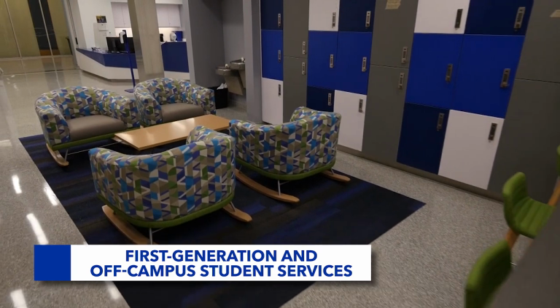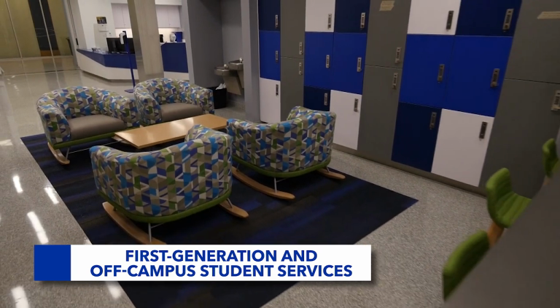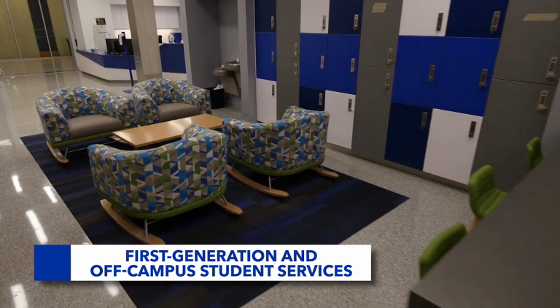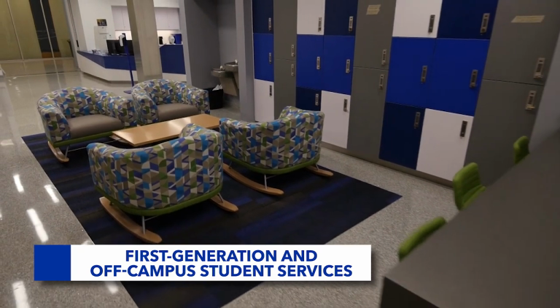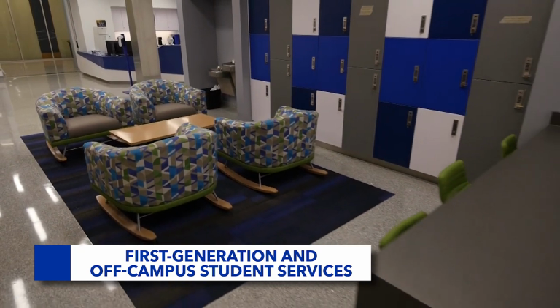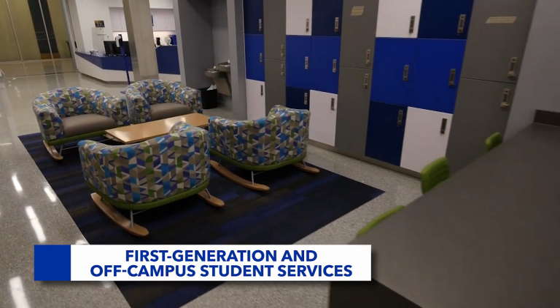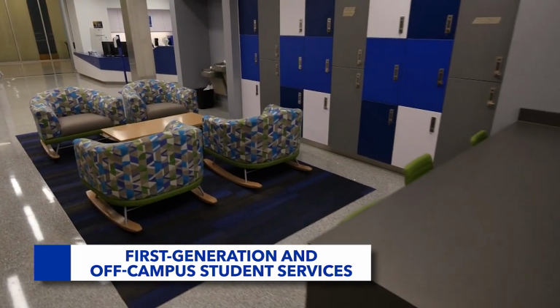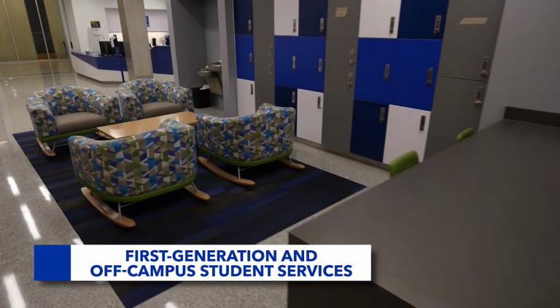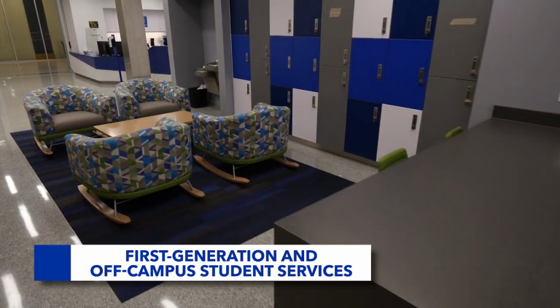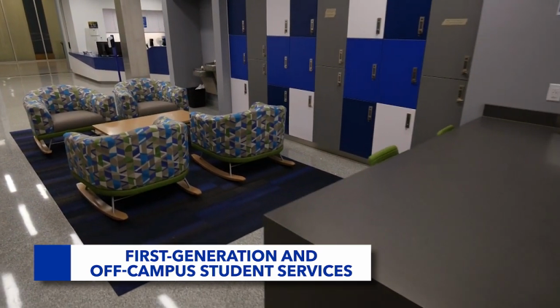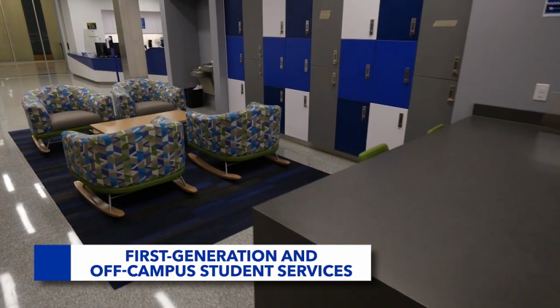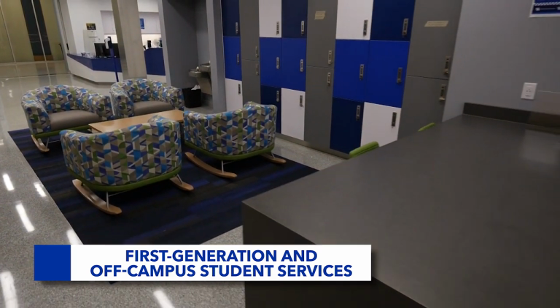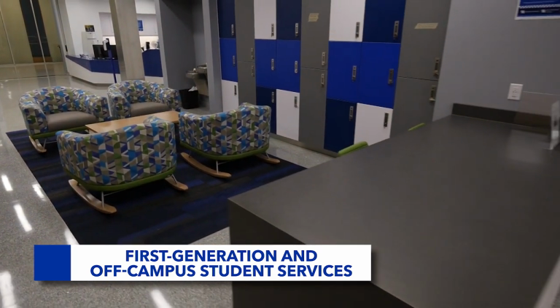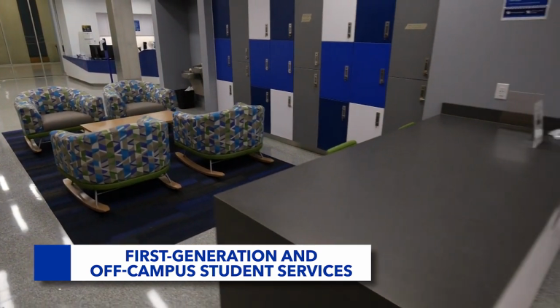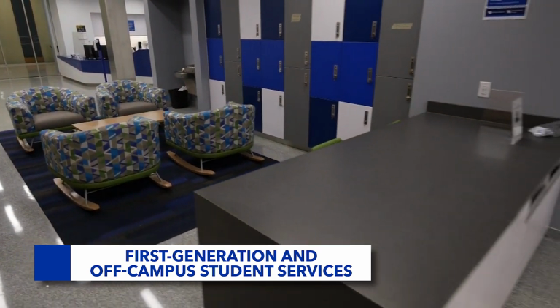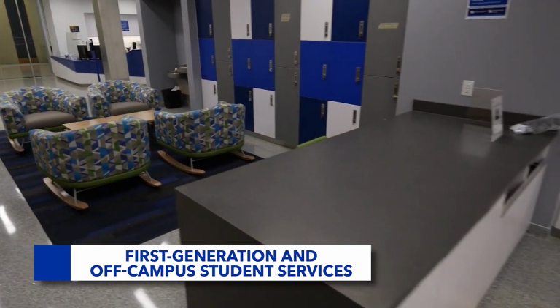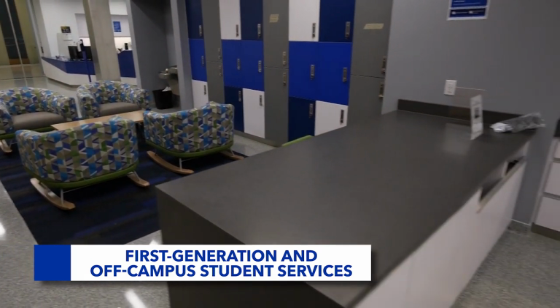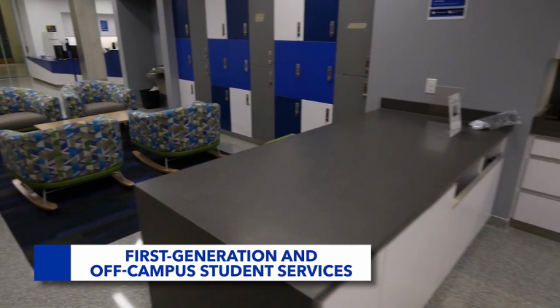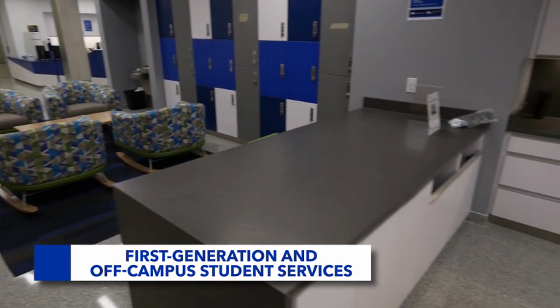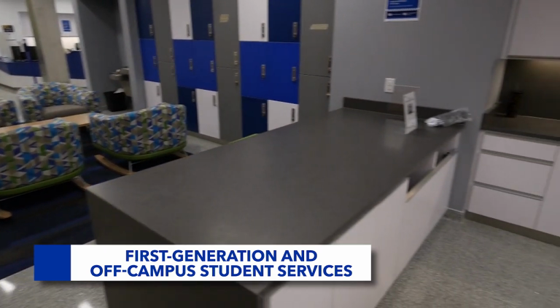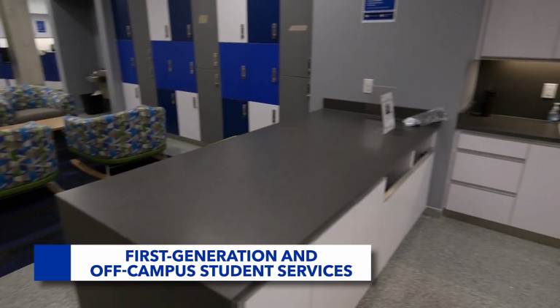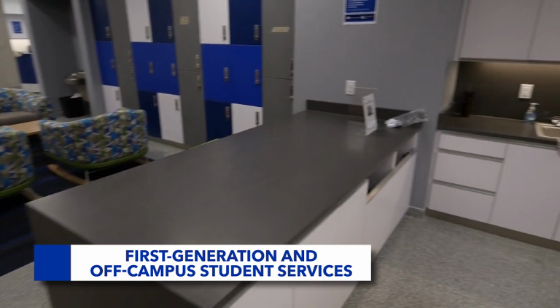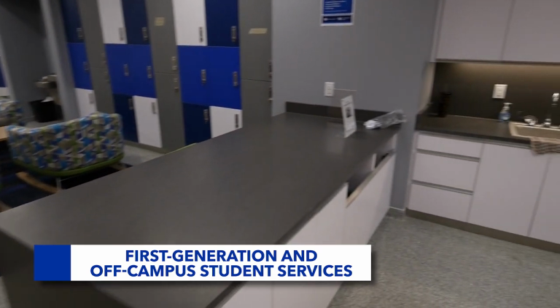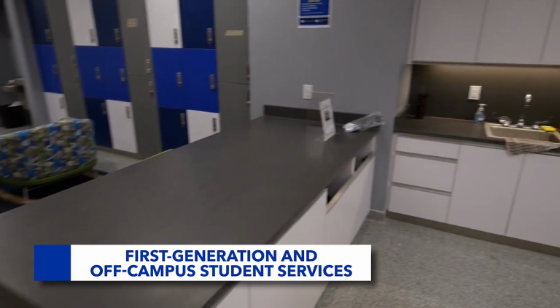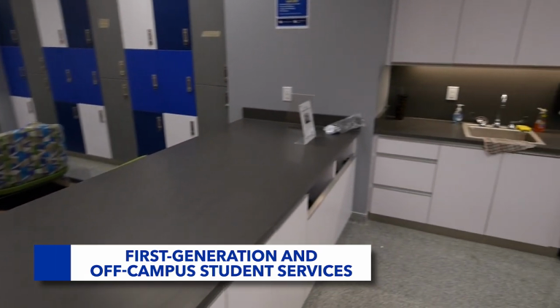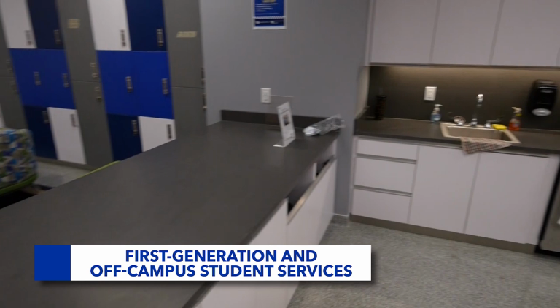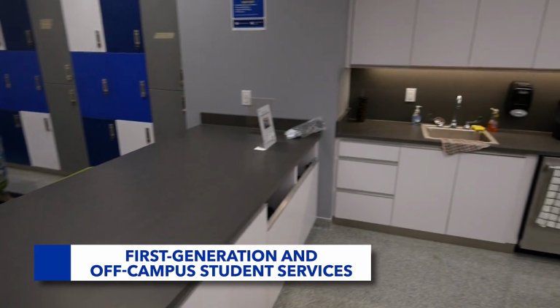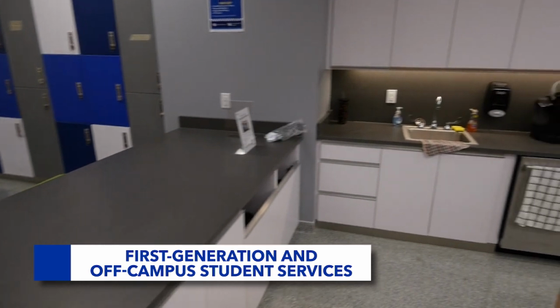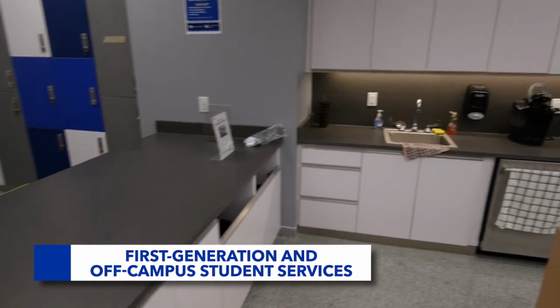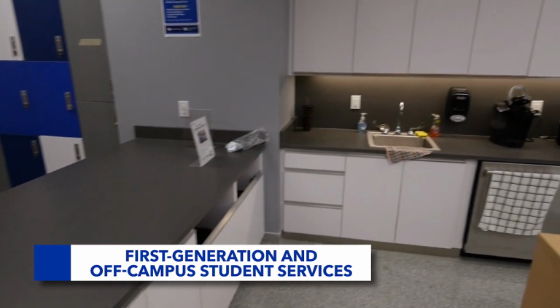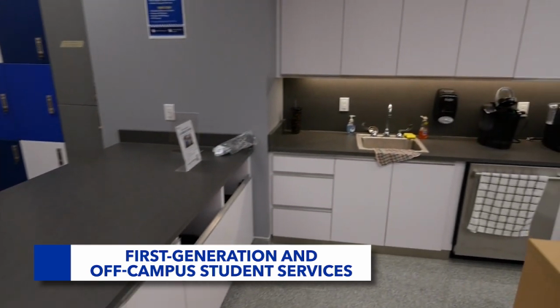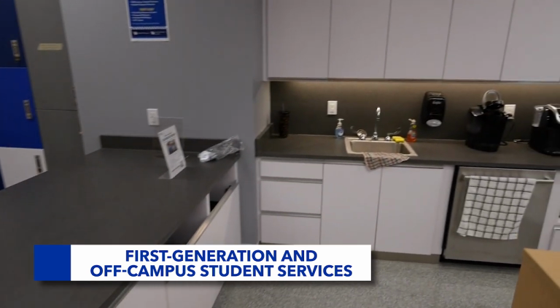There's also a brand new space with a kitchen and lockers to study, relax, and meet other students in between classes.